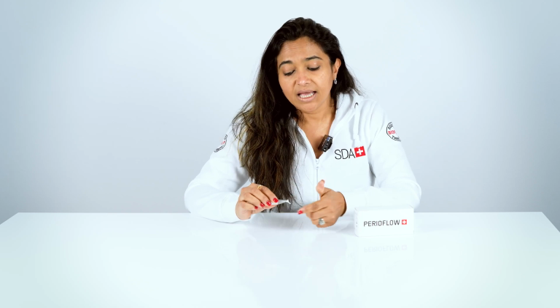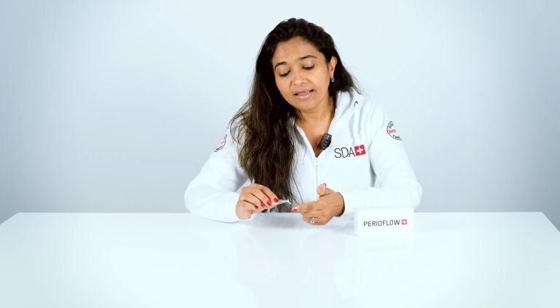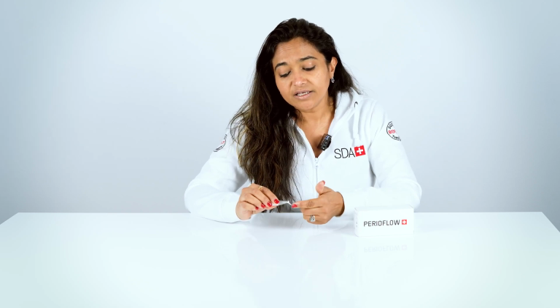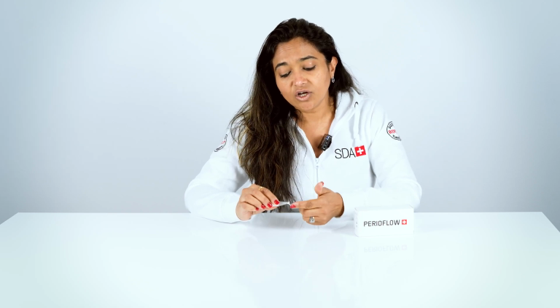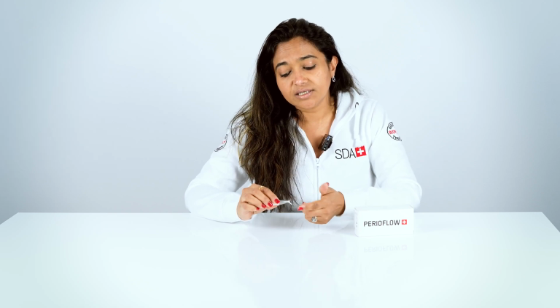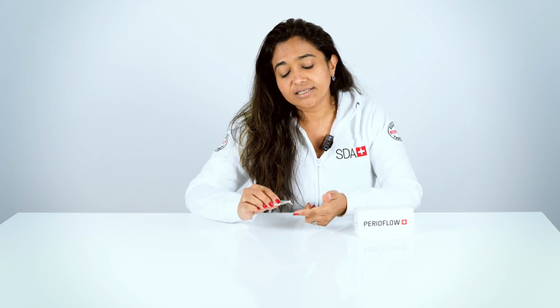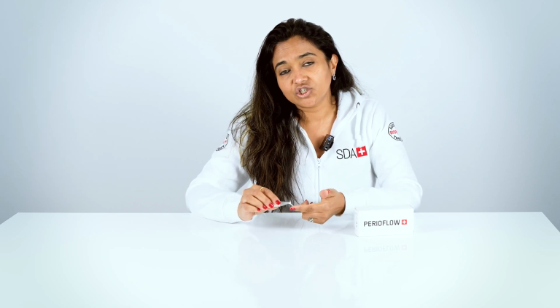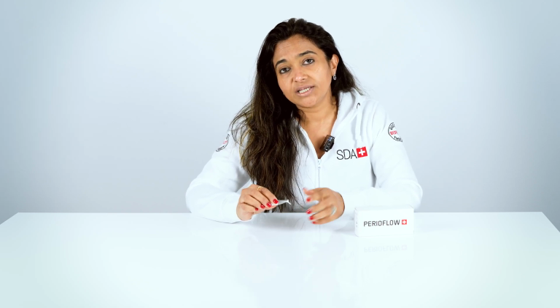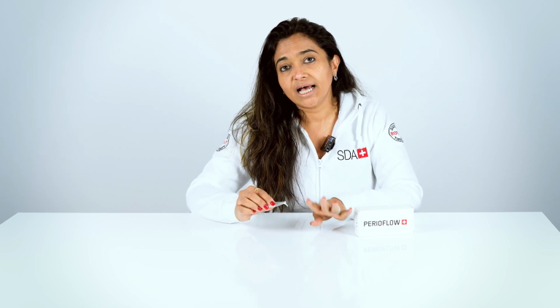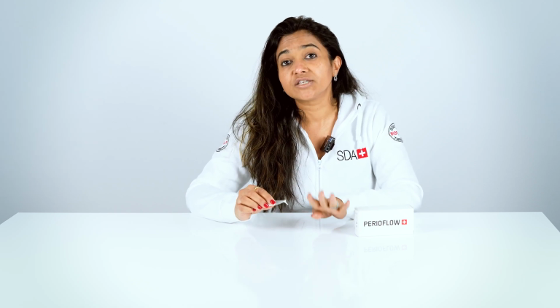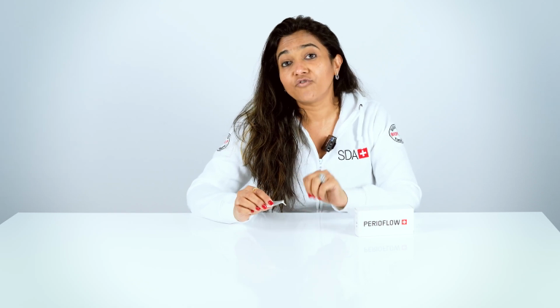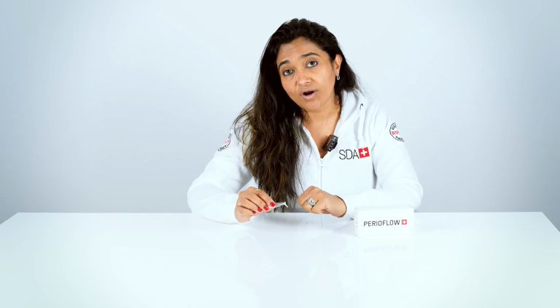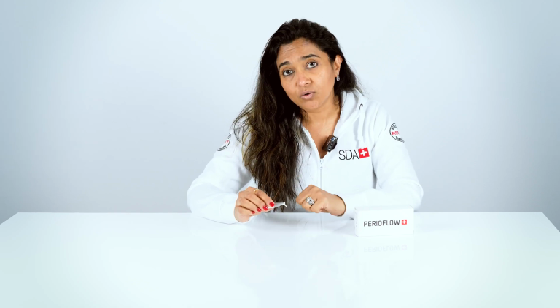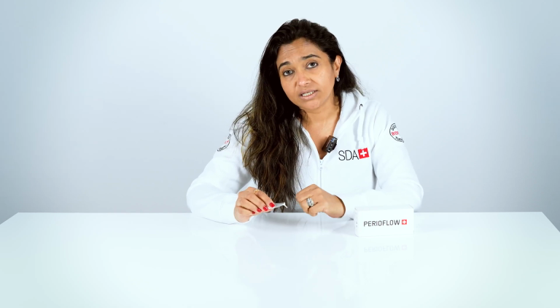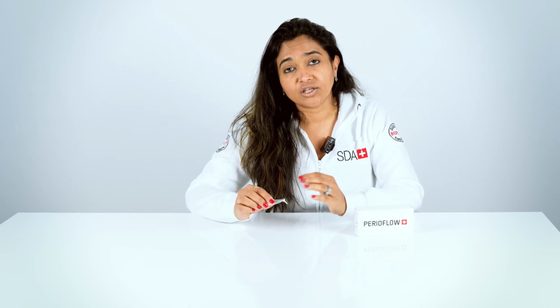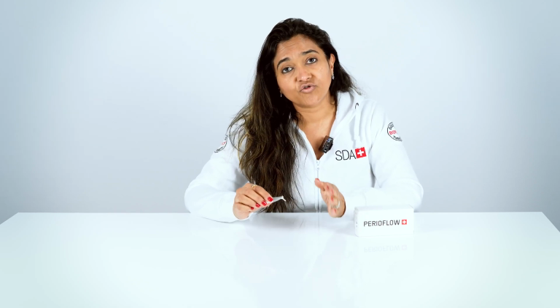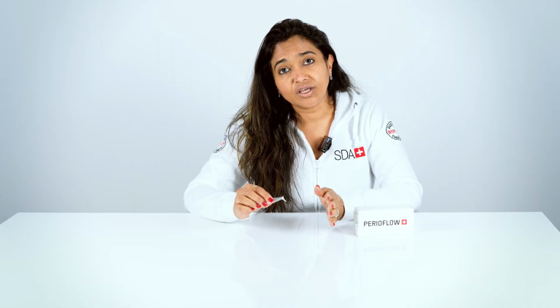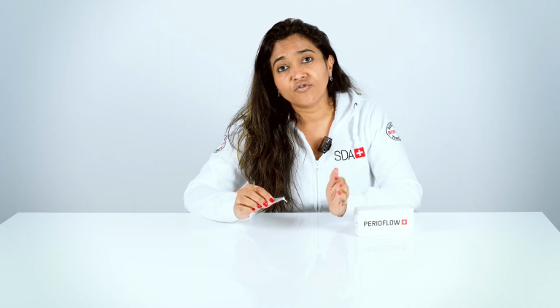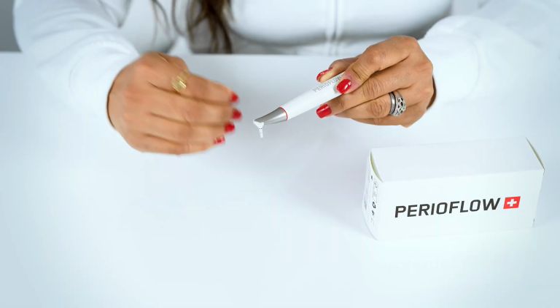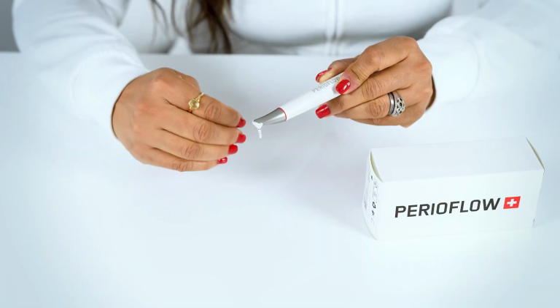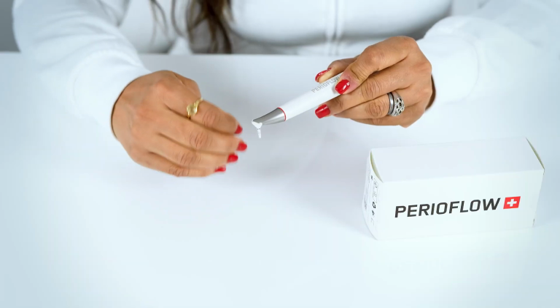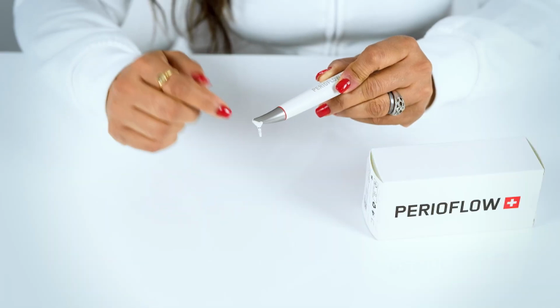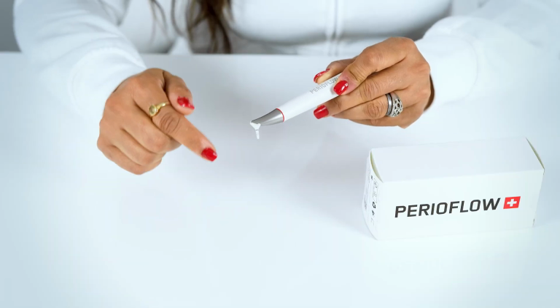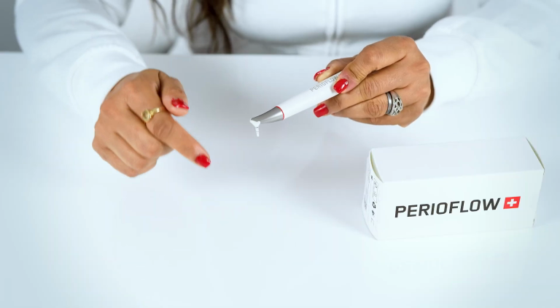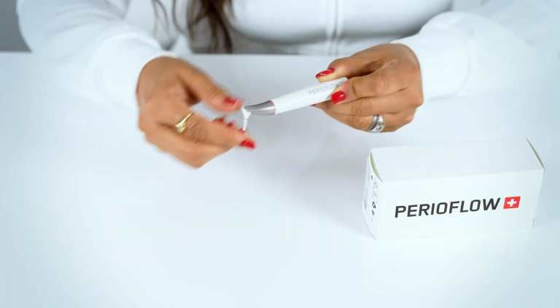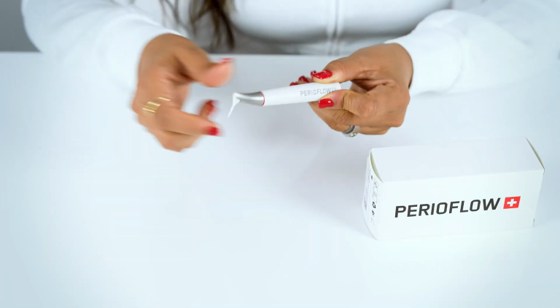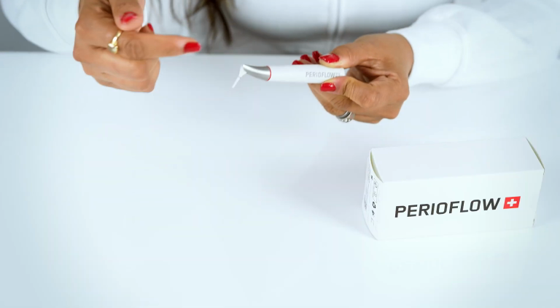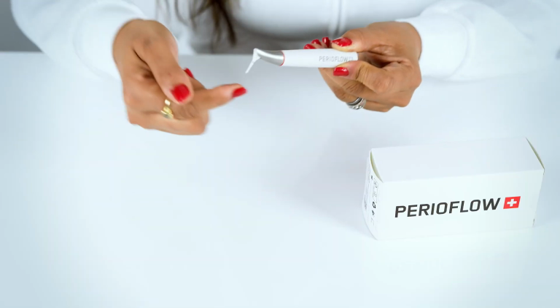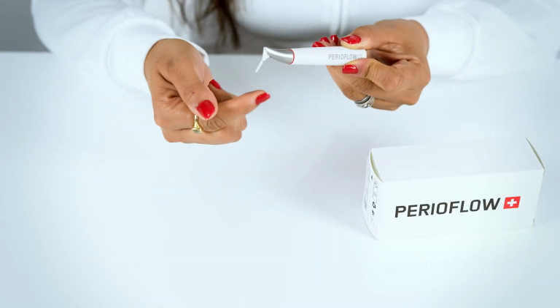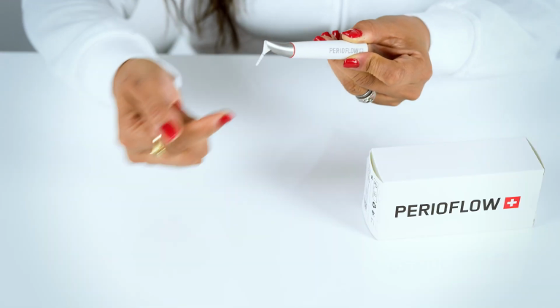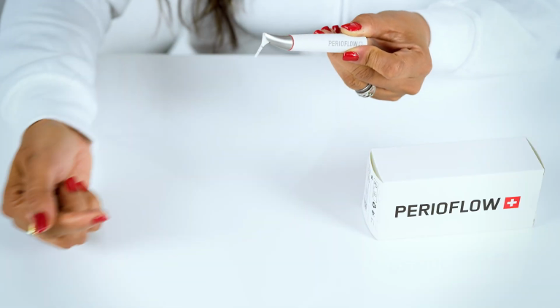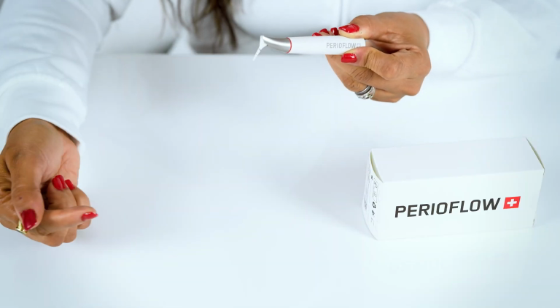This nozzle essentially has four outlets, three for air and powder and one for water in the vertical direction.